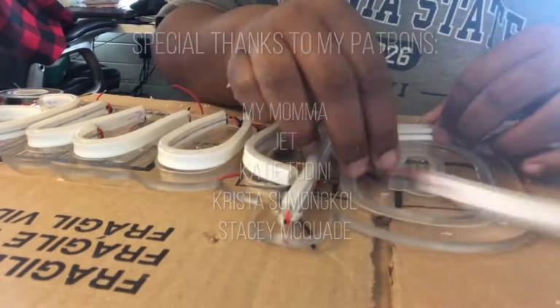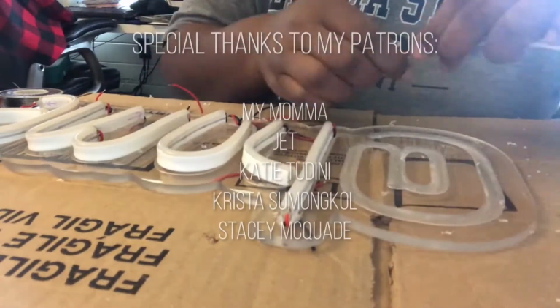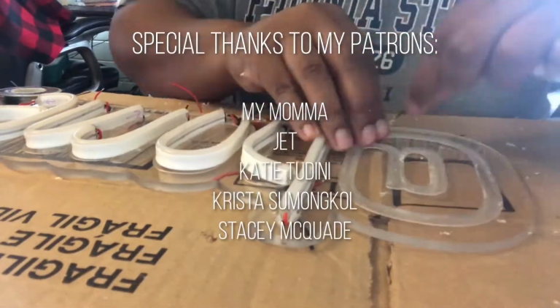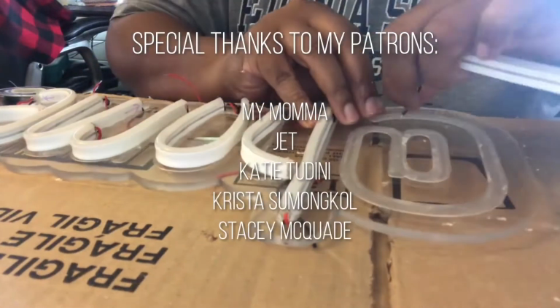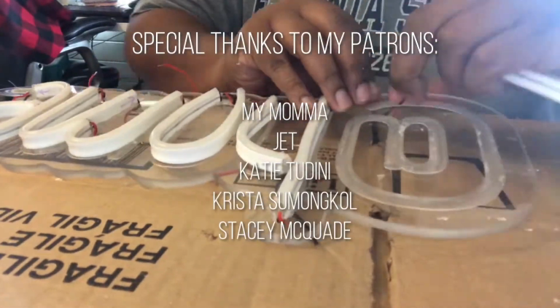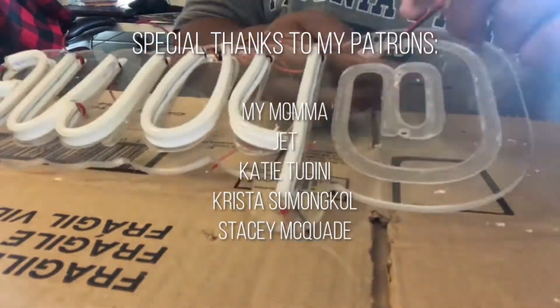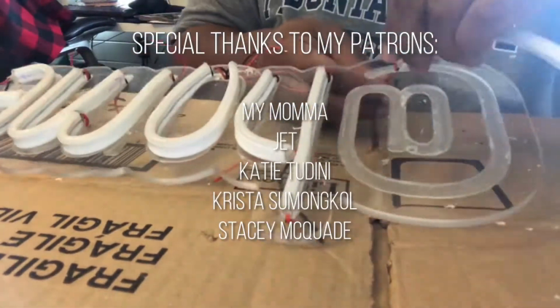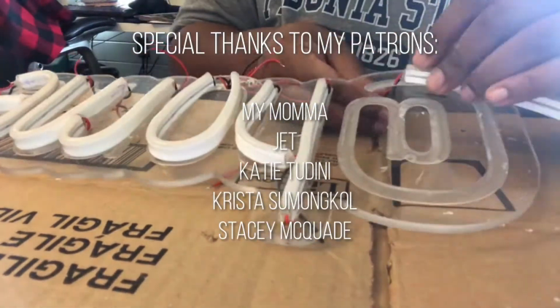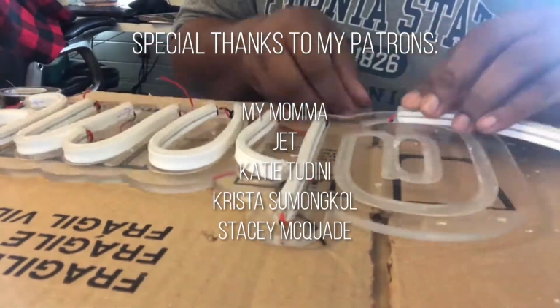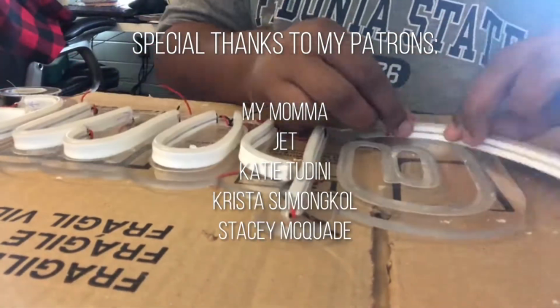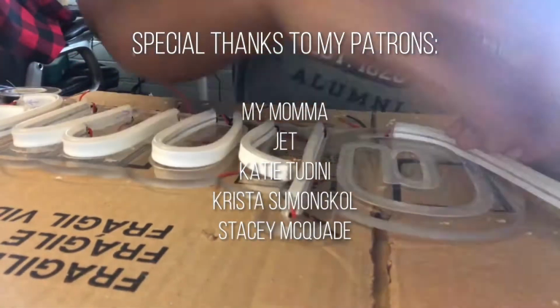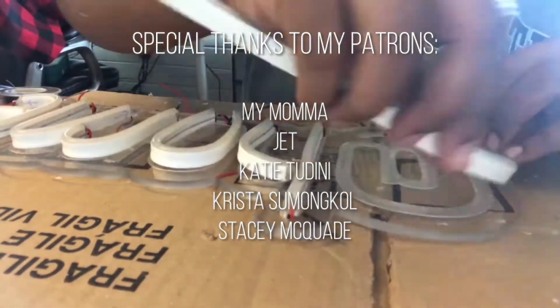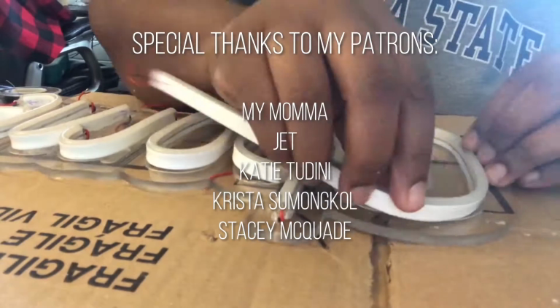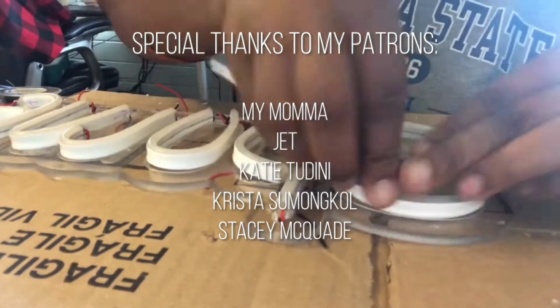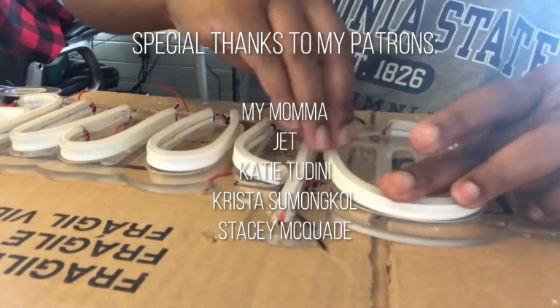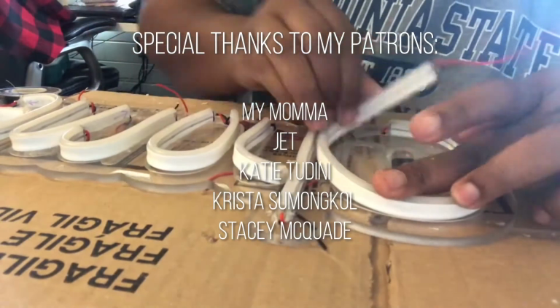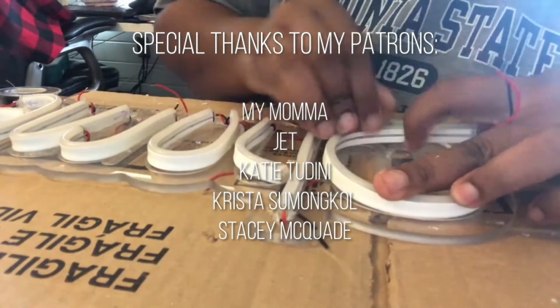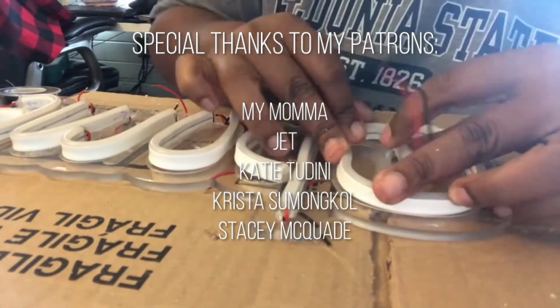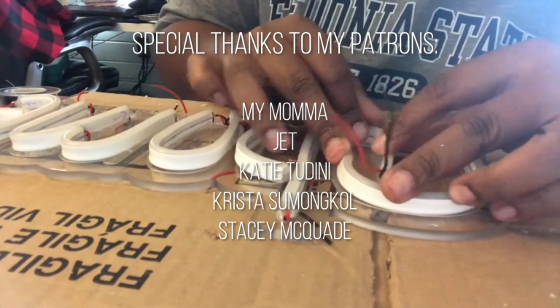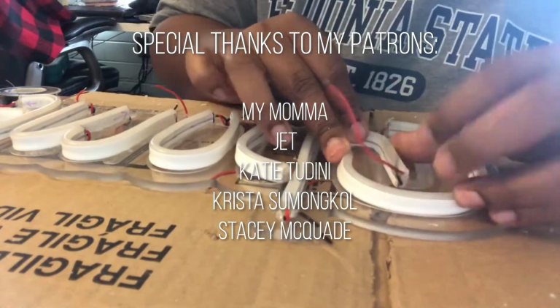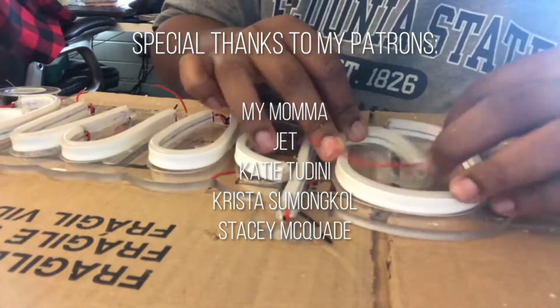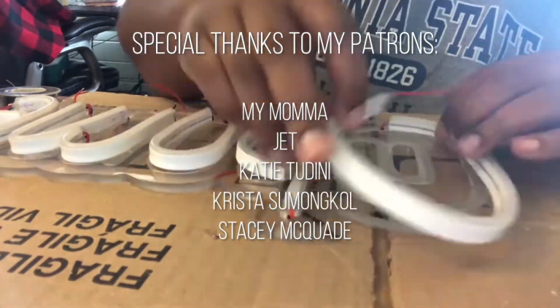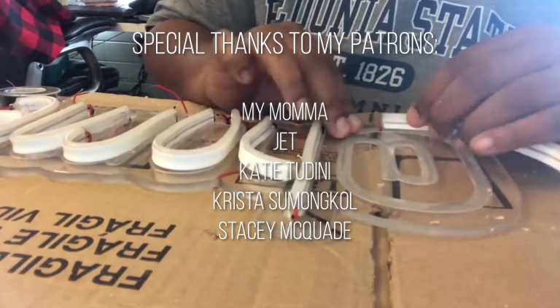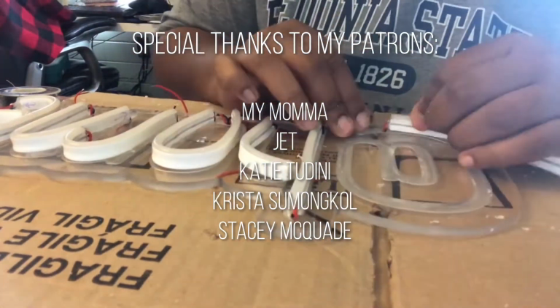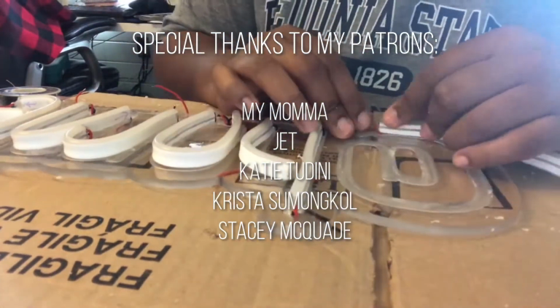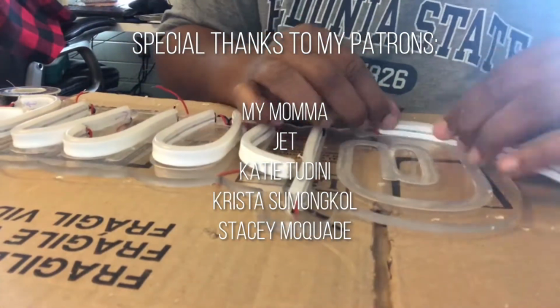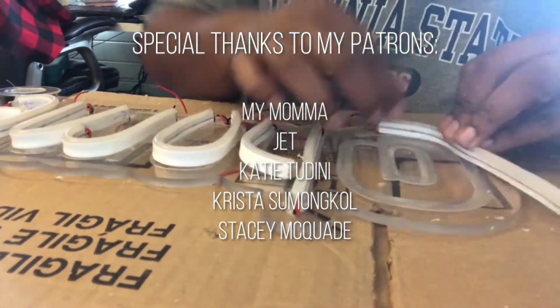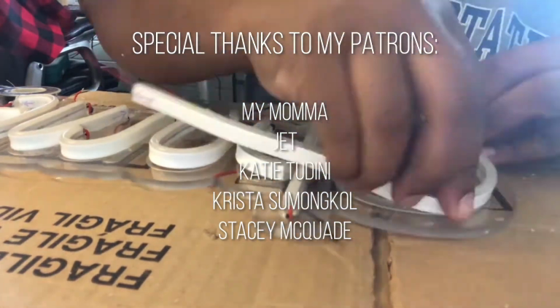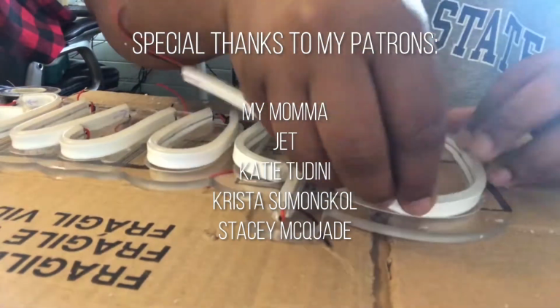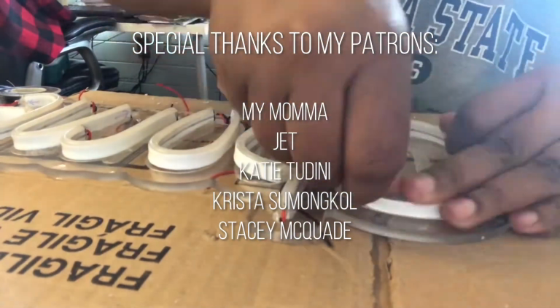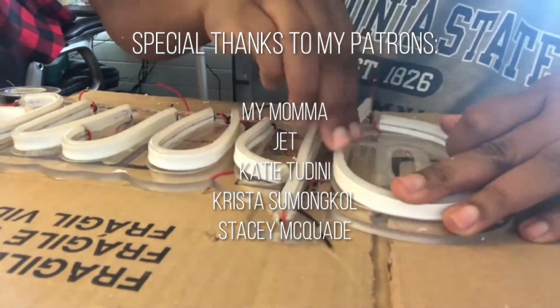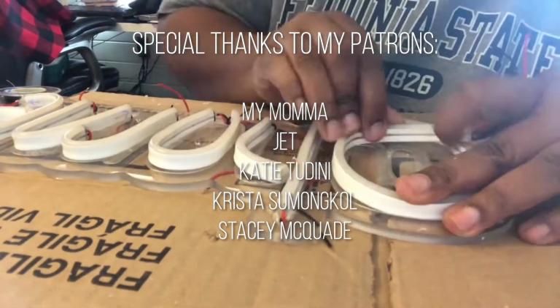I just want to say thank you to all my patrons for being so supportive — you make these videos possible.